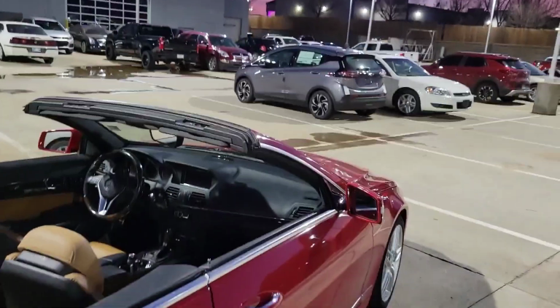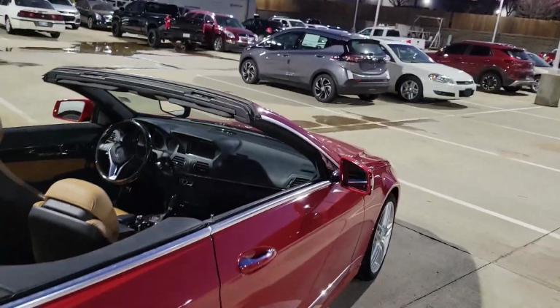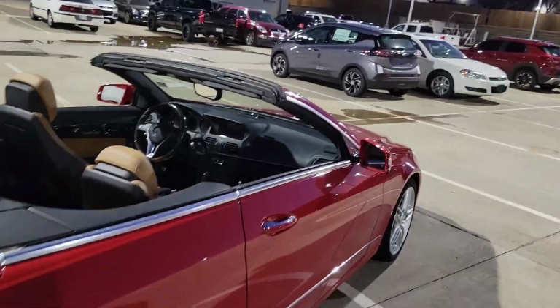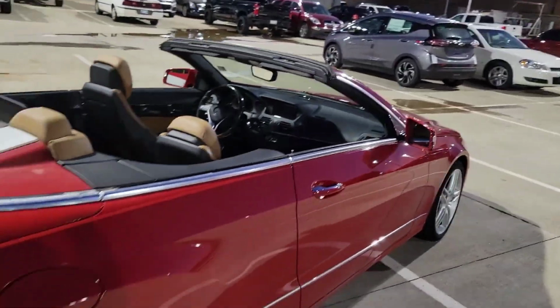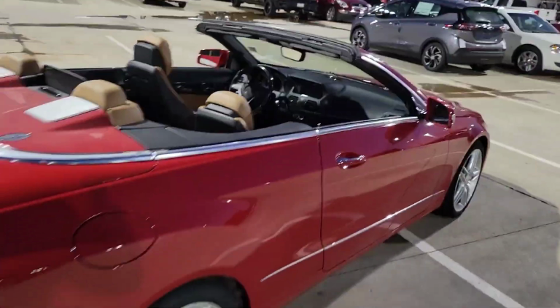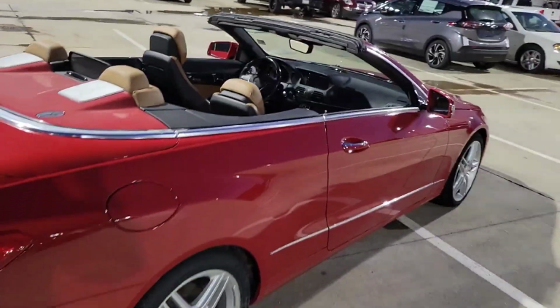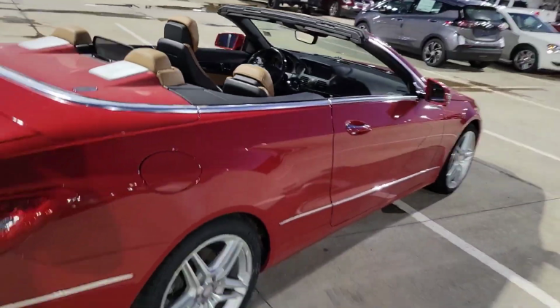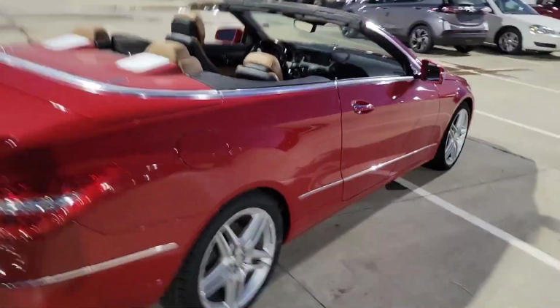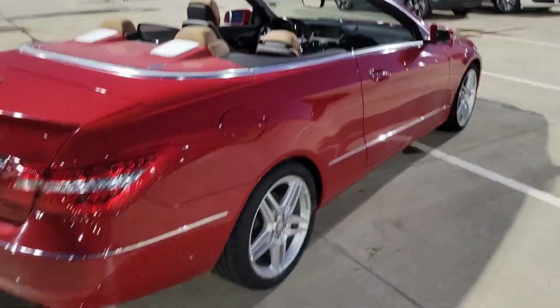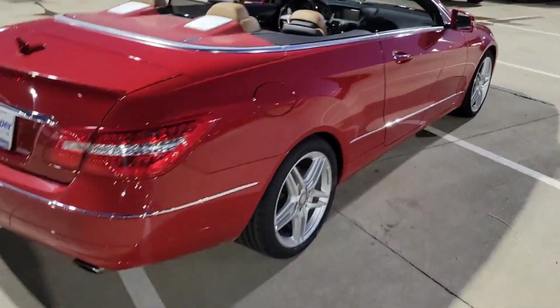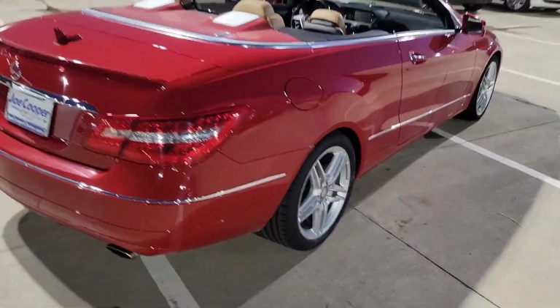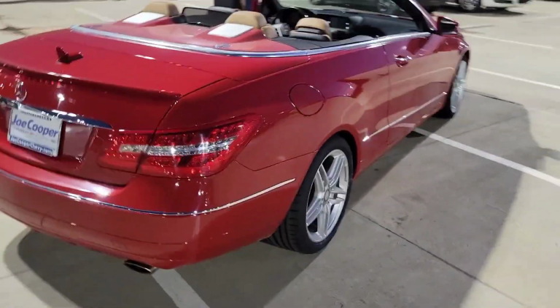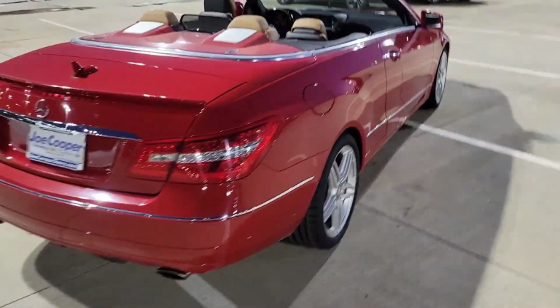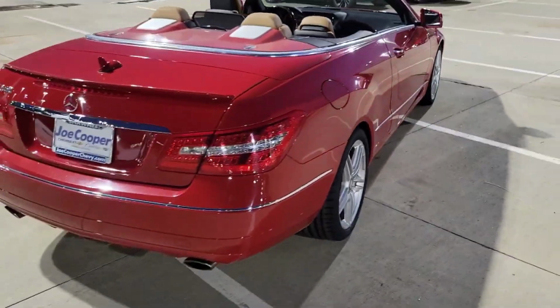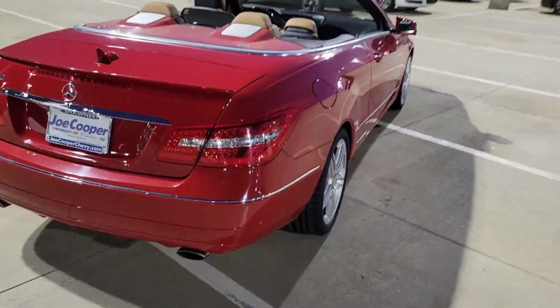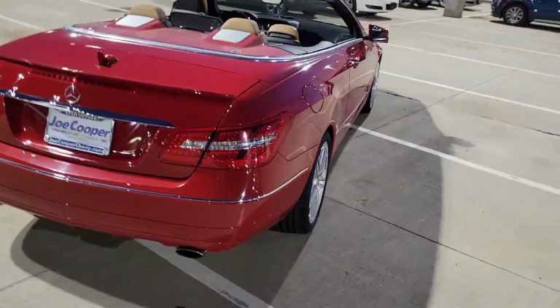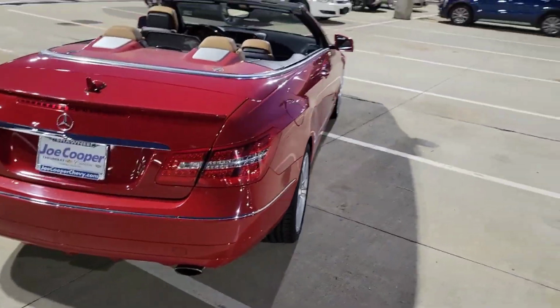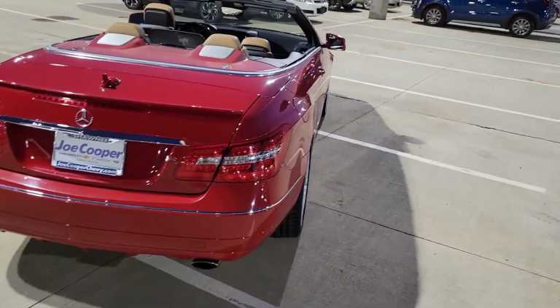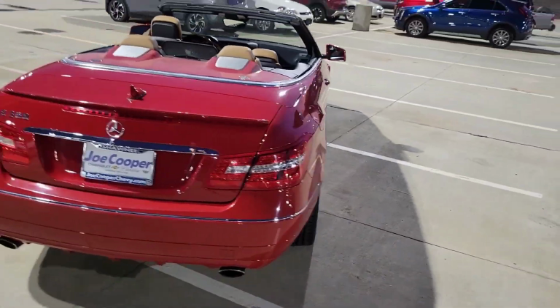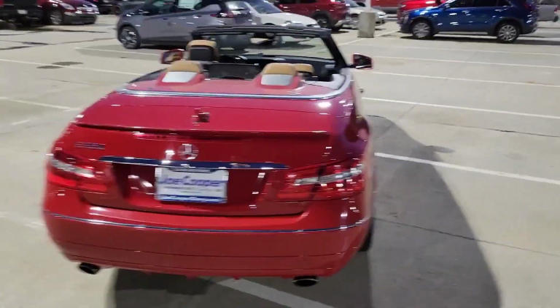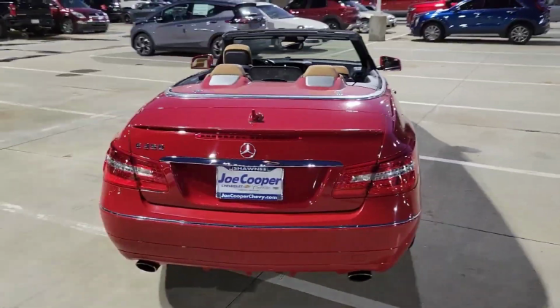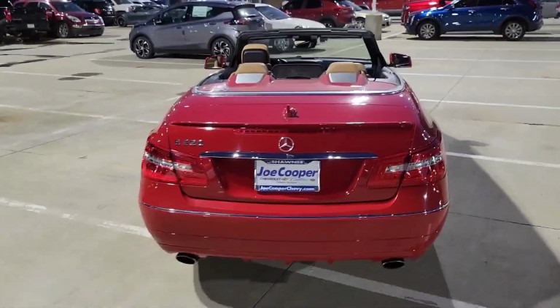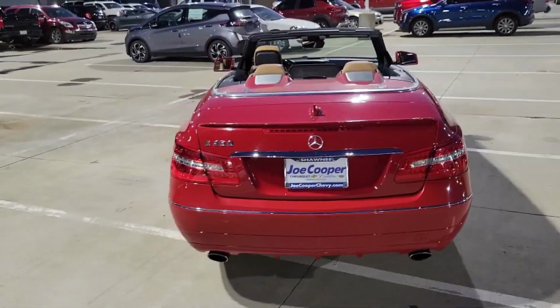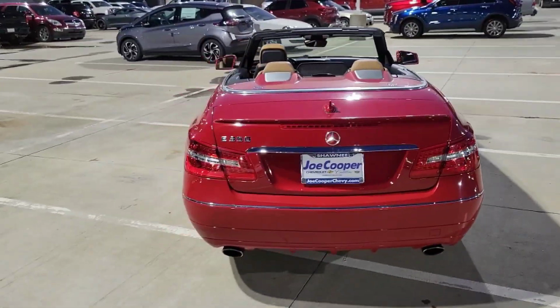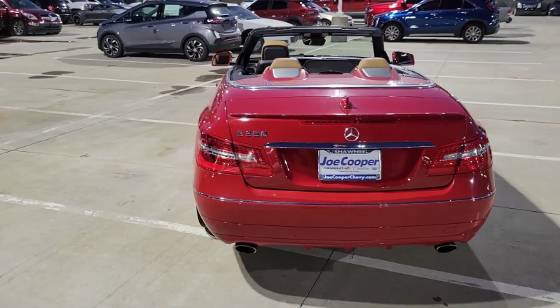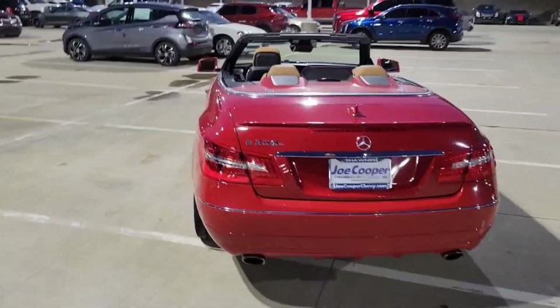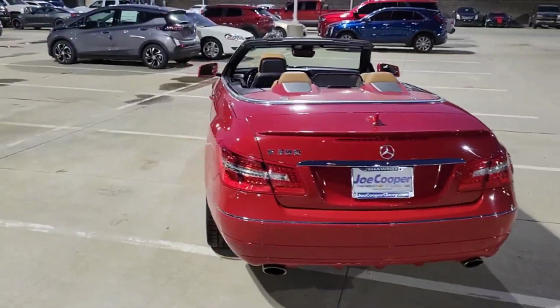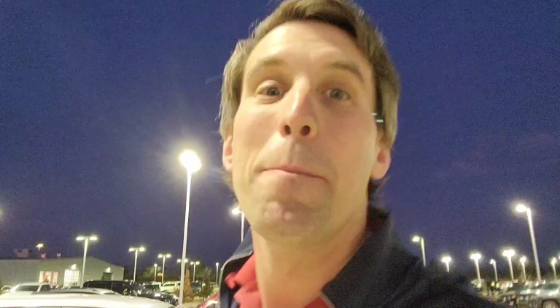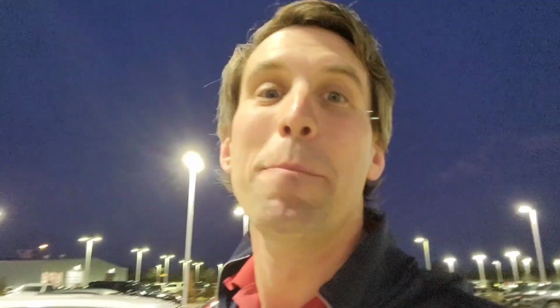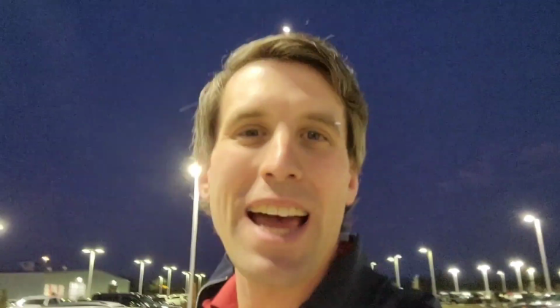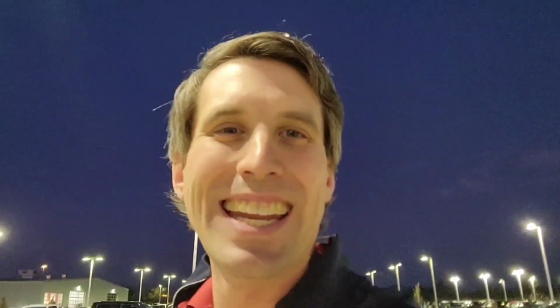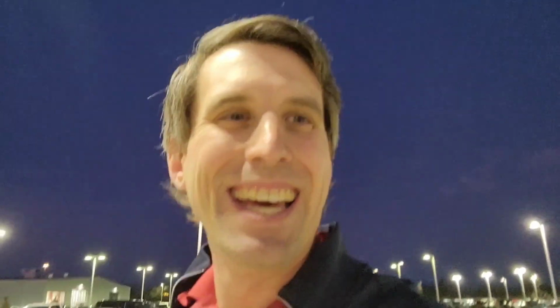Now, the power top comes down with a push of a button. I'm not going to lie — it took me a few minutes to find it, but I did.